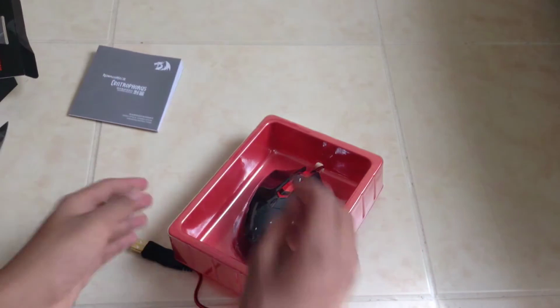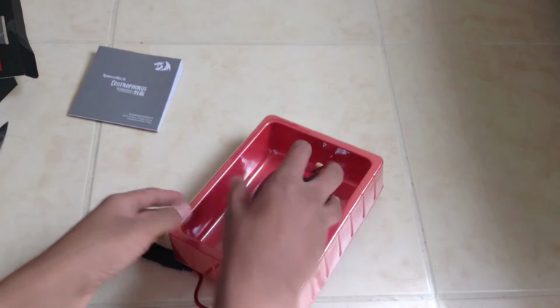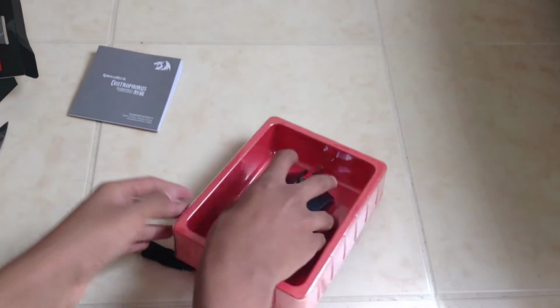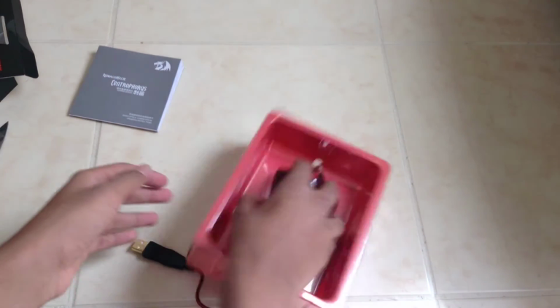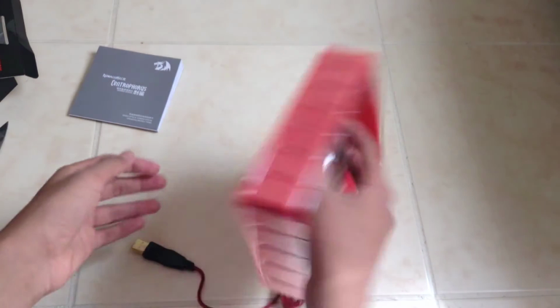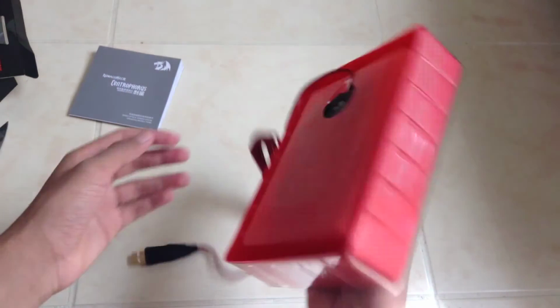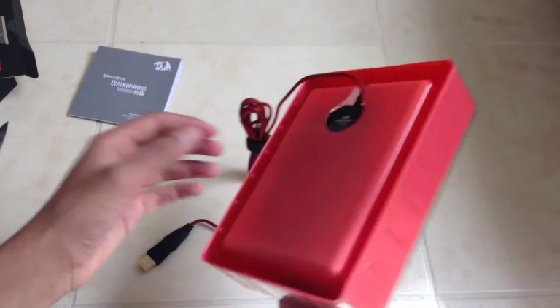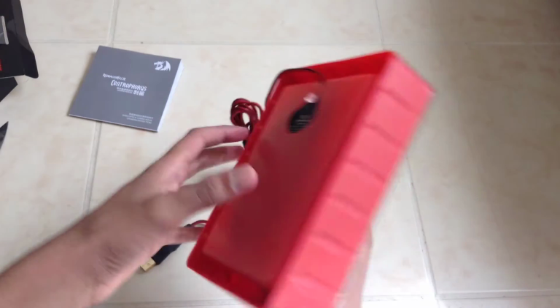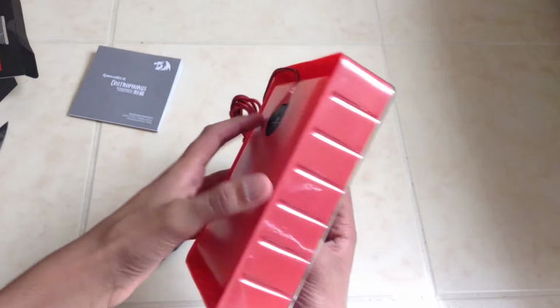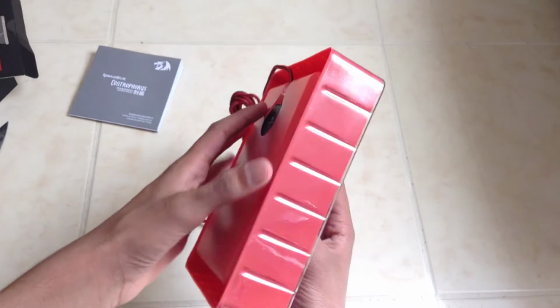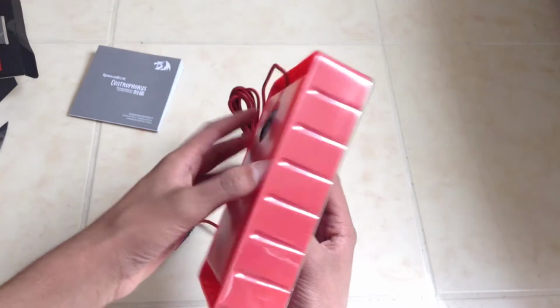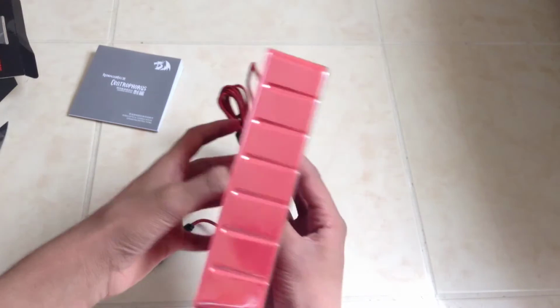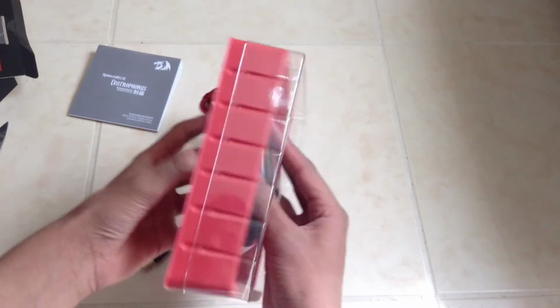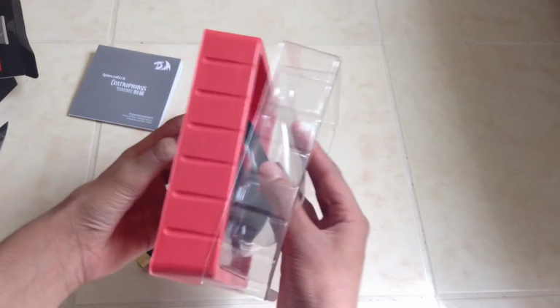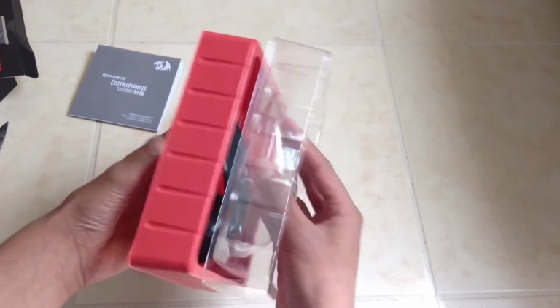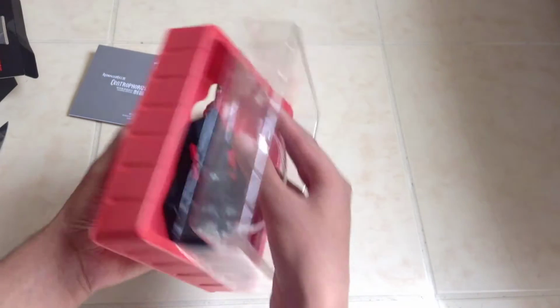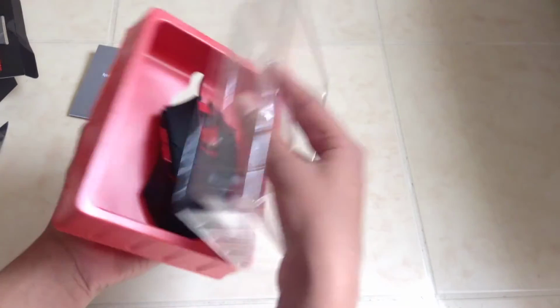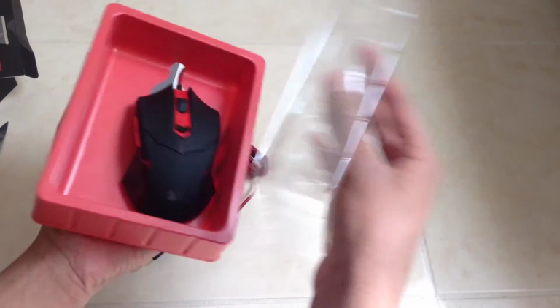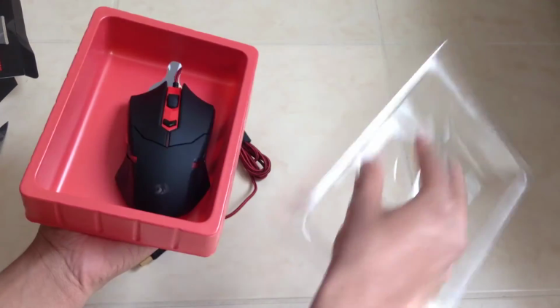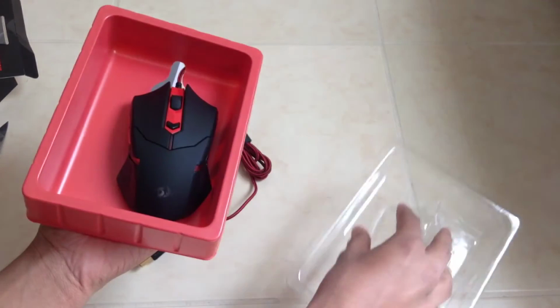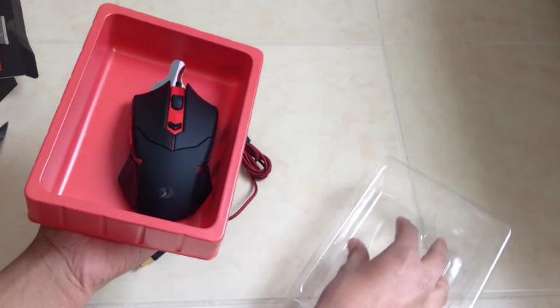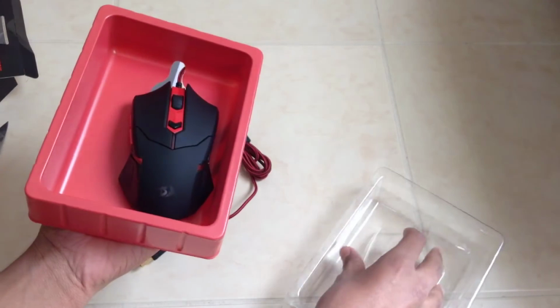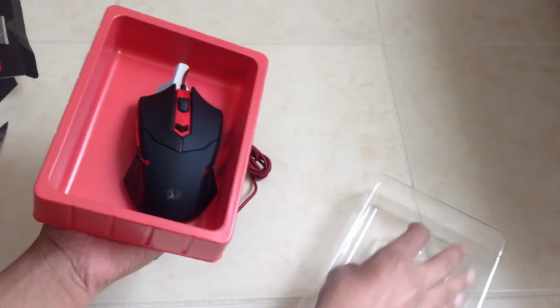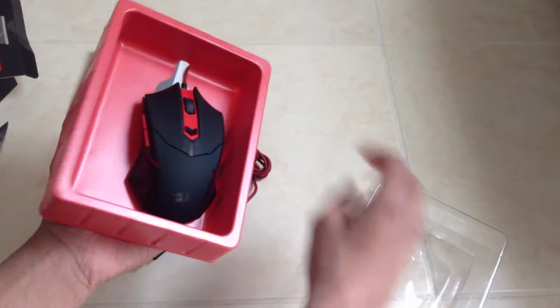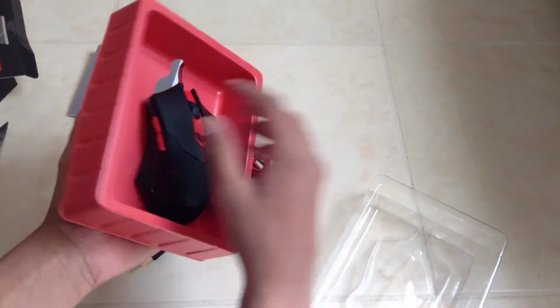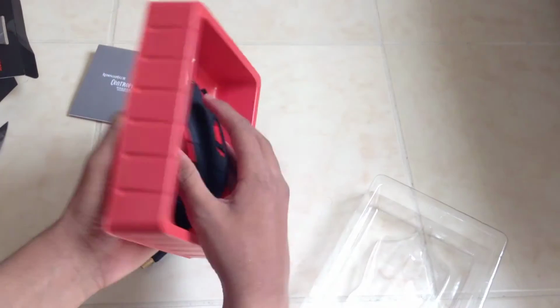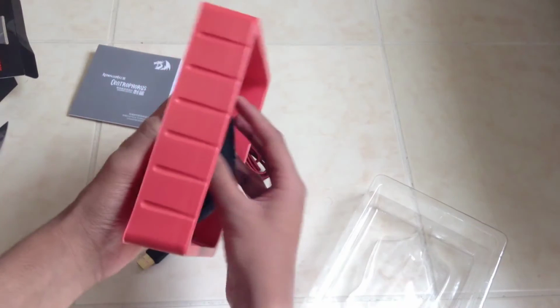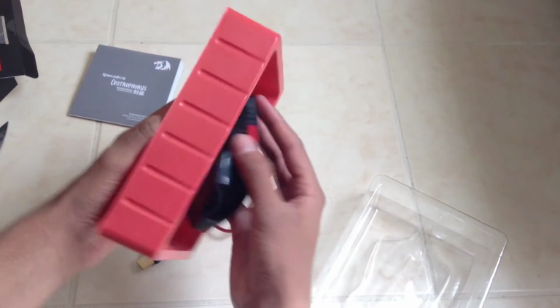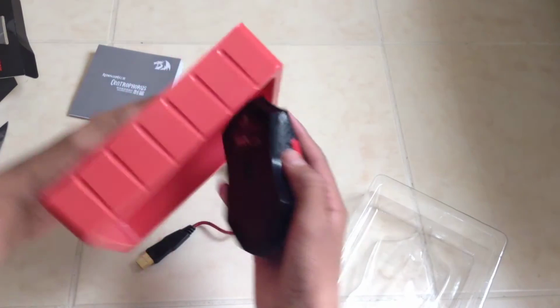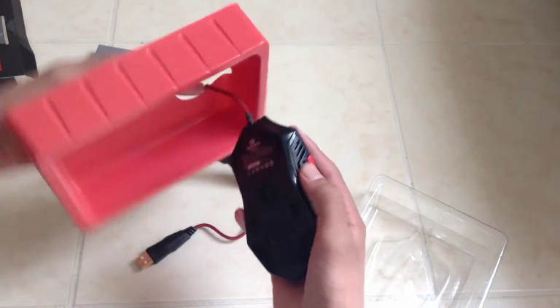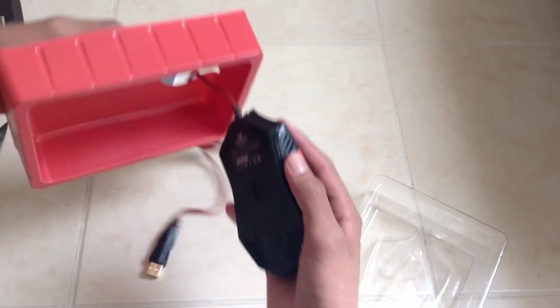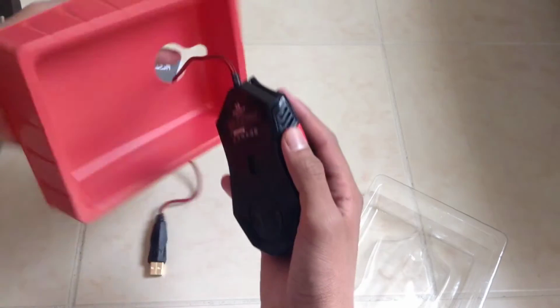Let's see the mouse. I think you separate these two pieces — and there's the mouse.